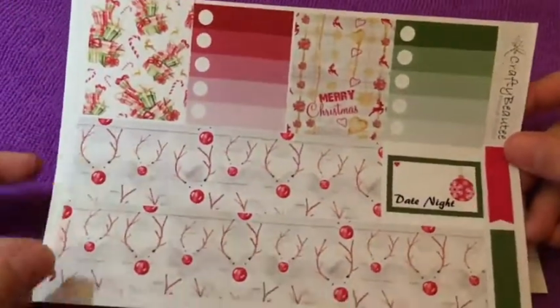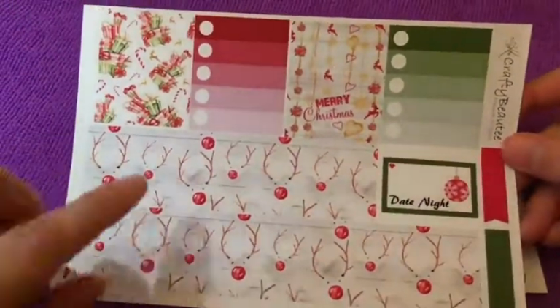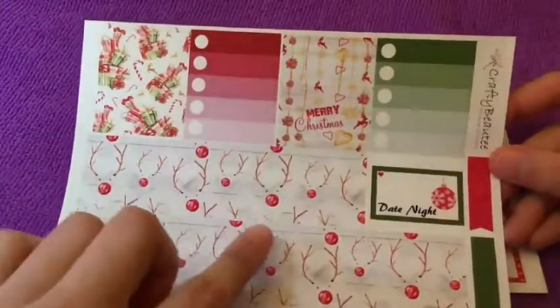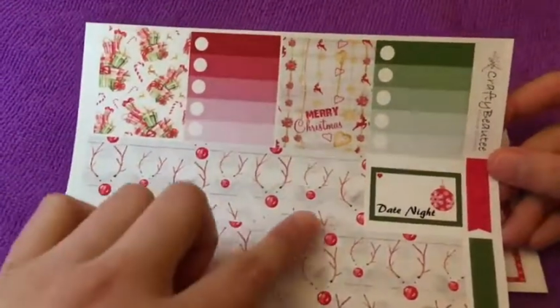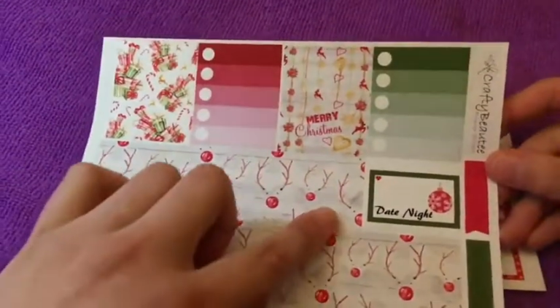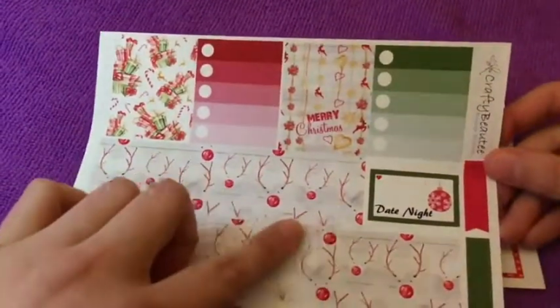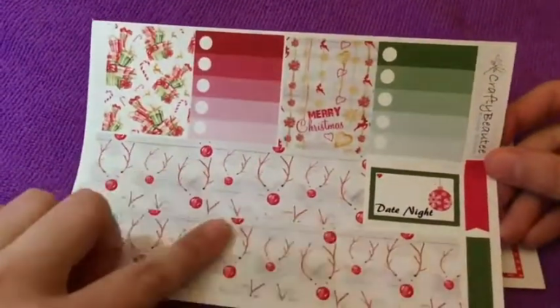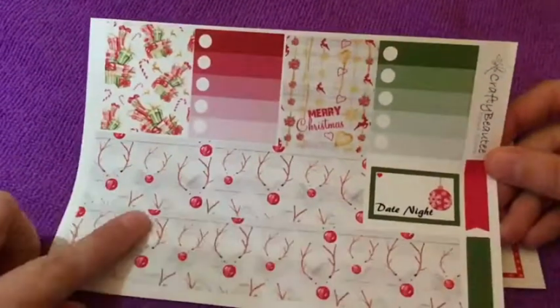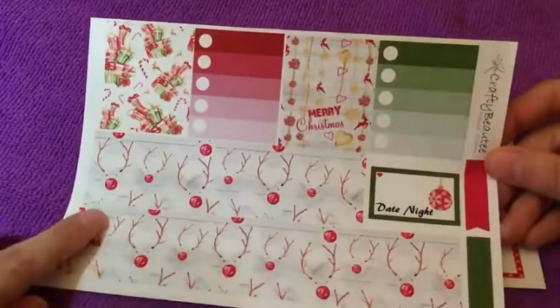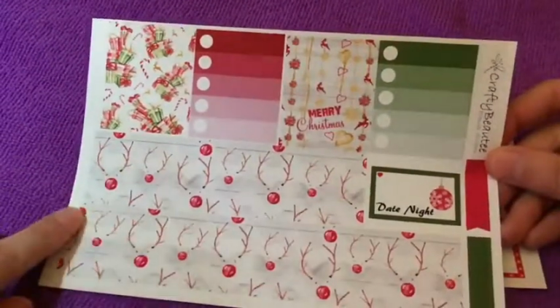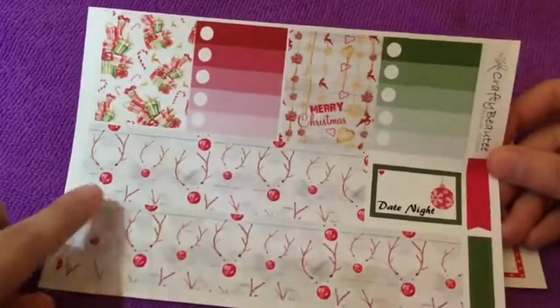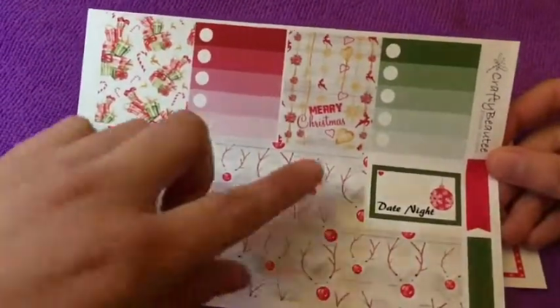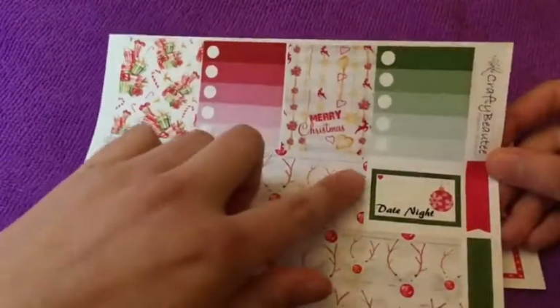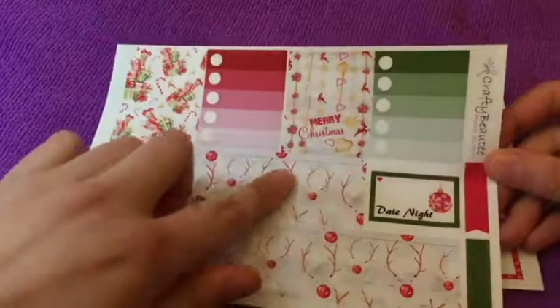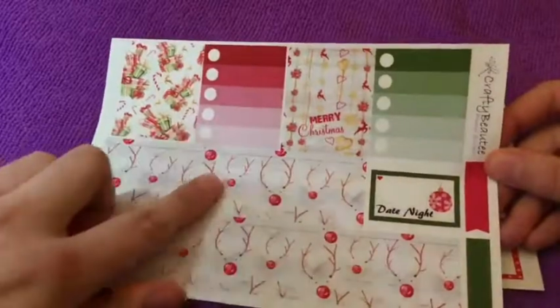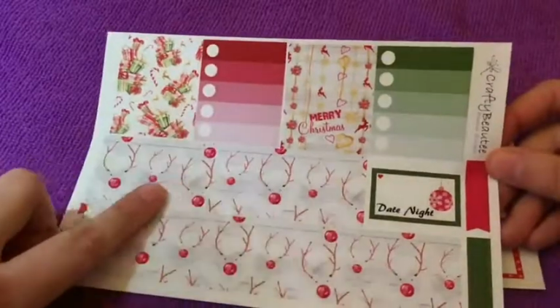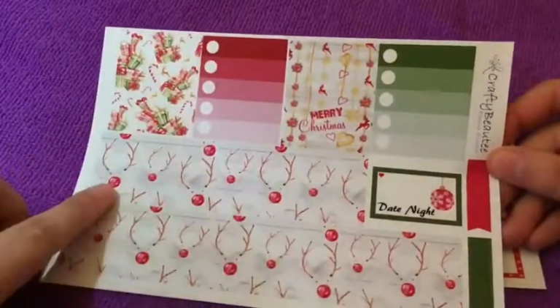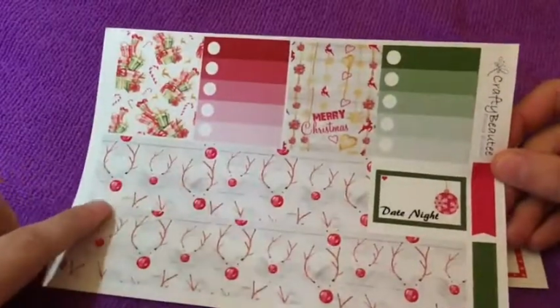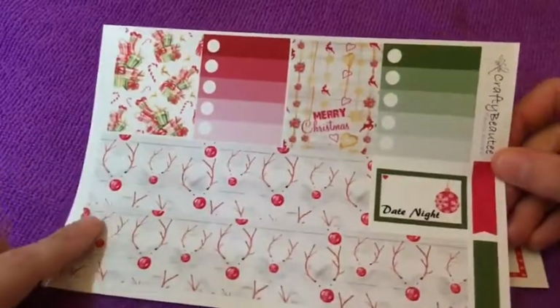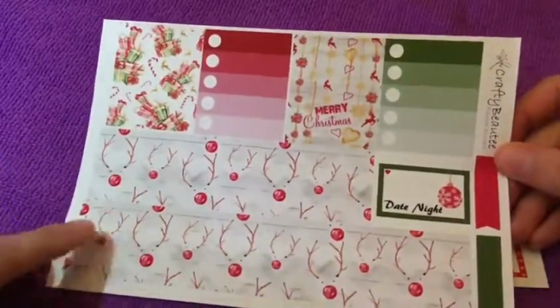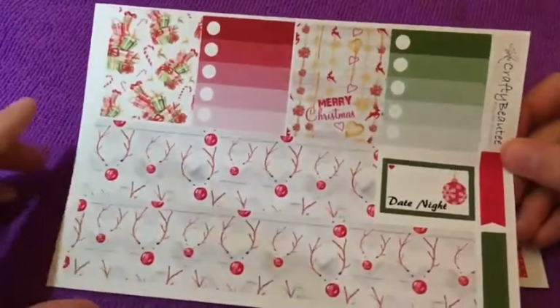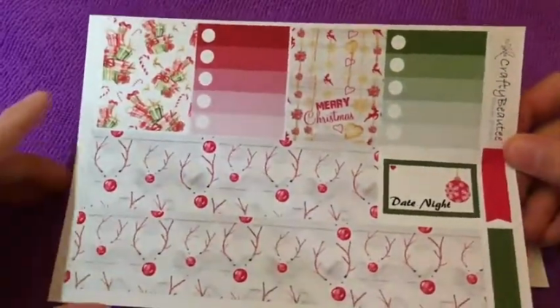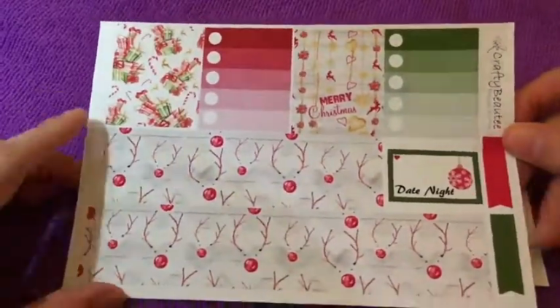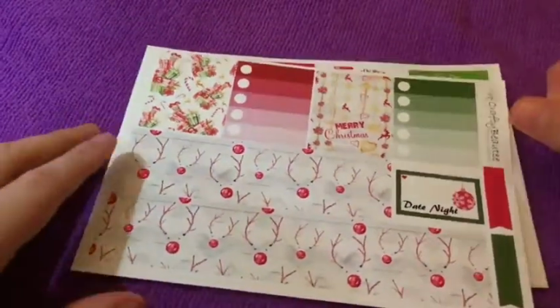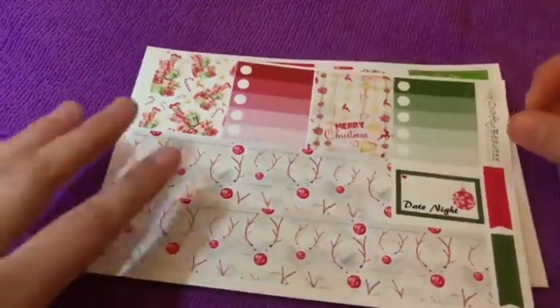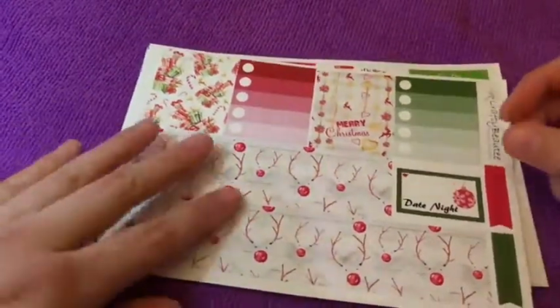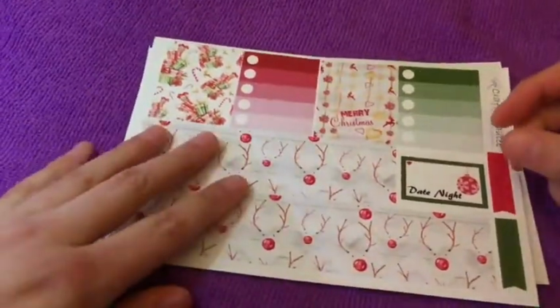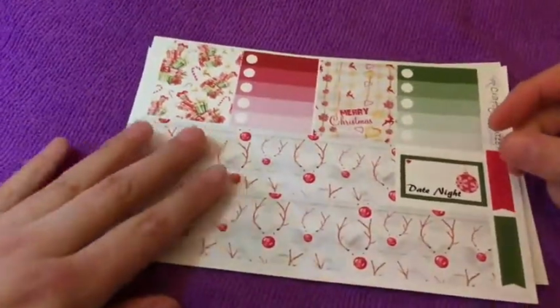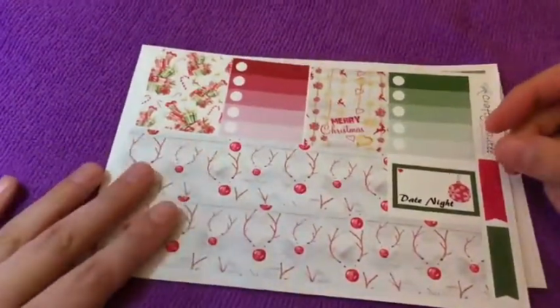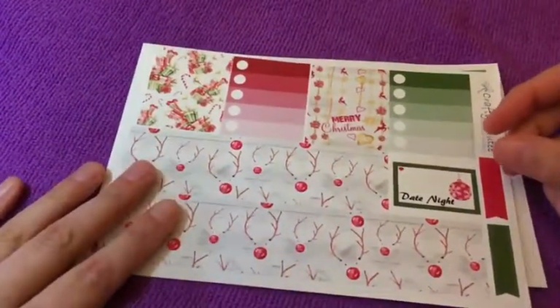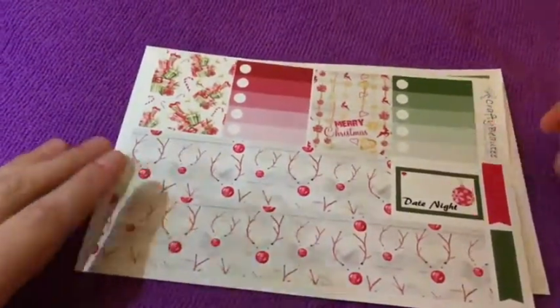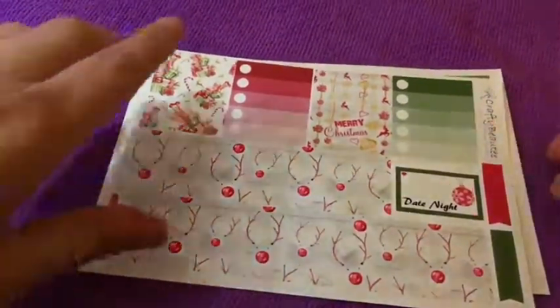This is the deco — they're like washi. And that is that little kit.